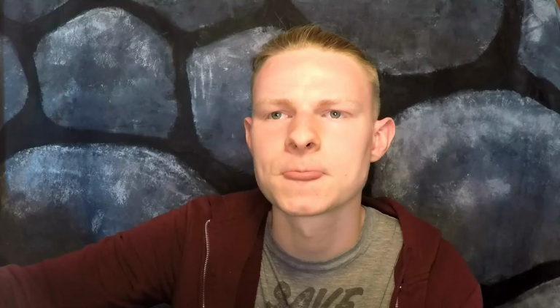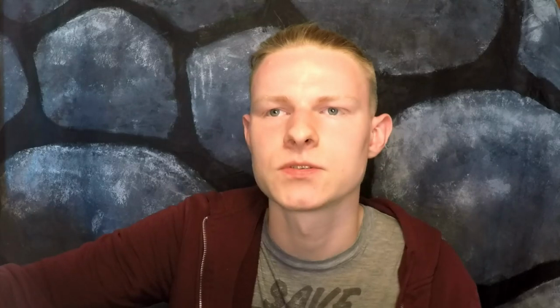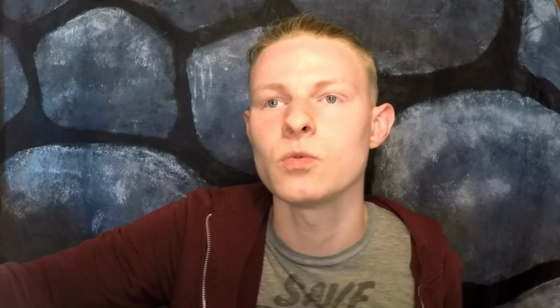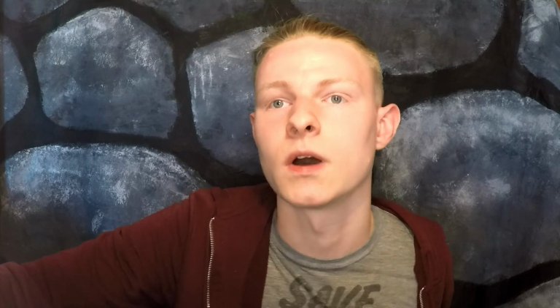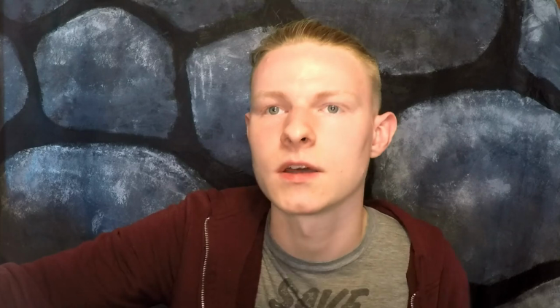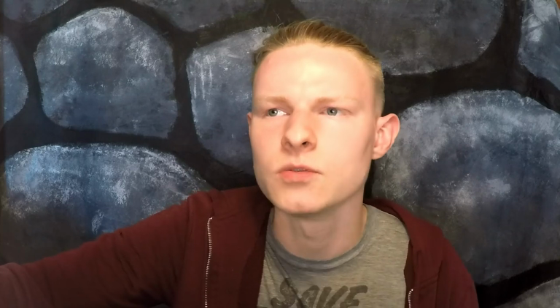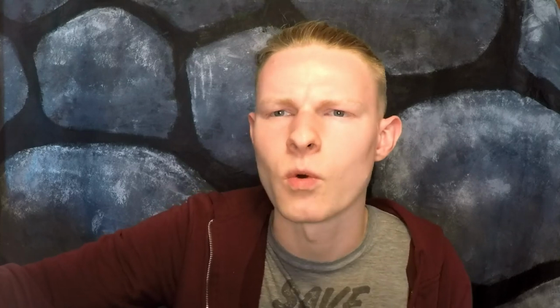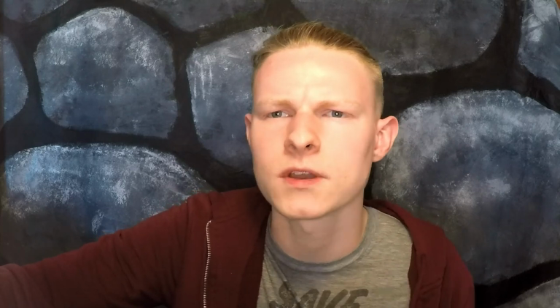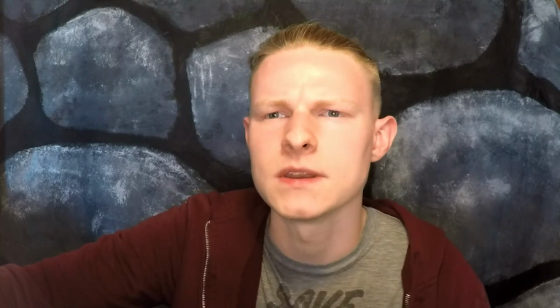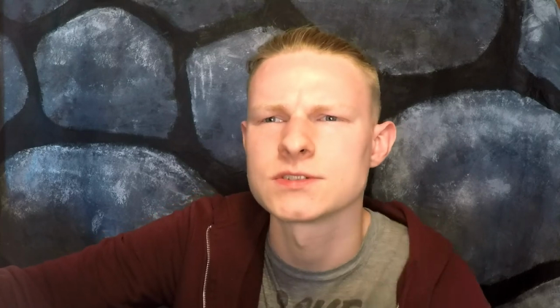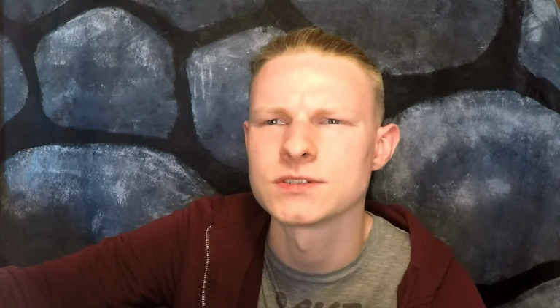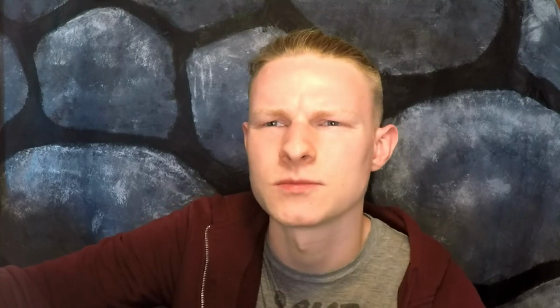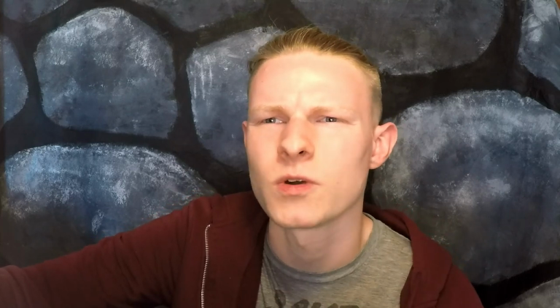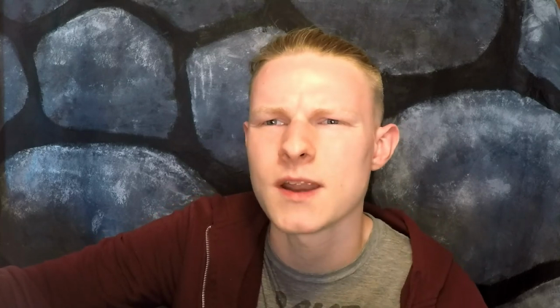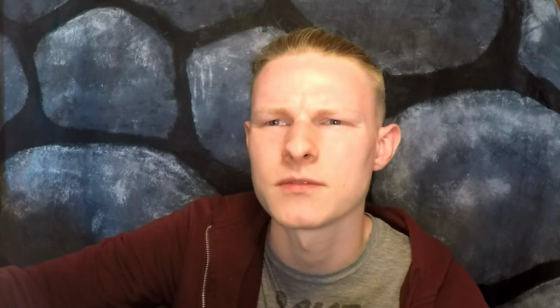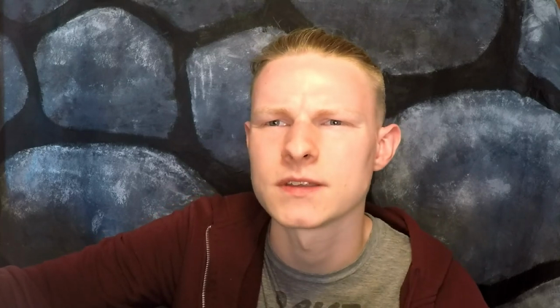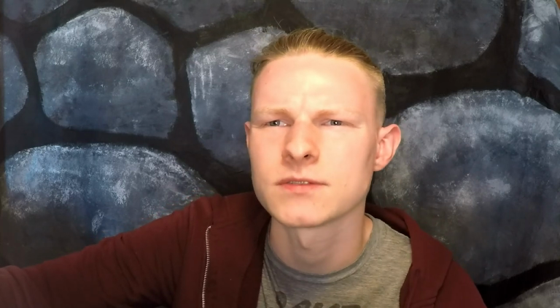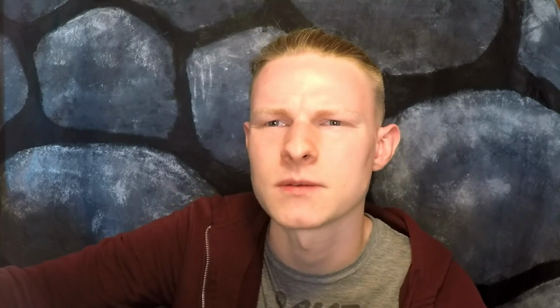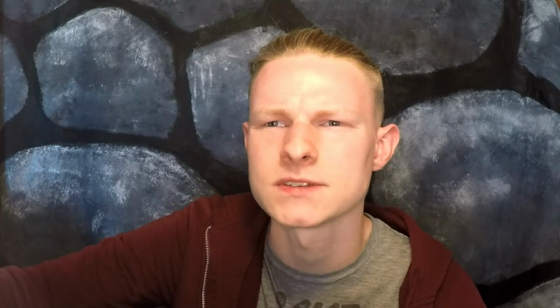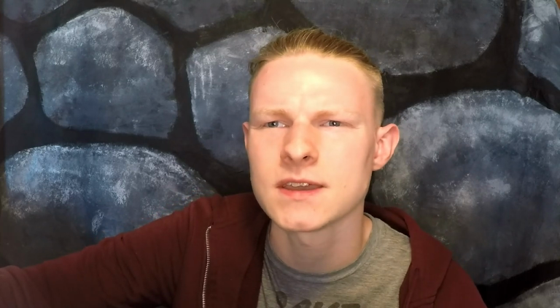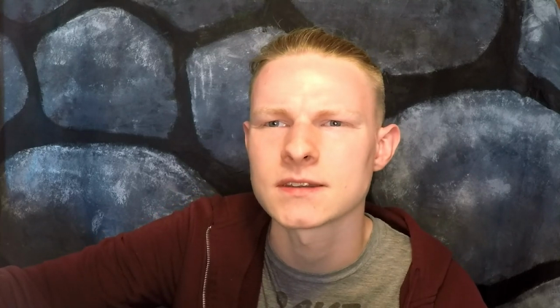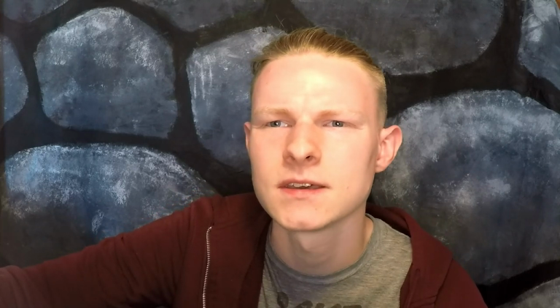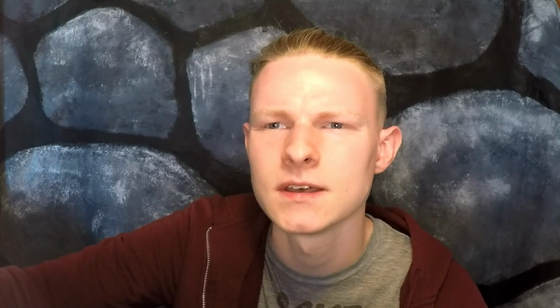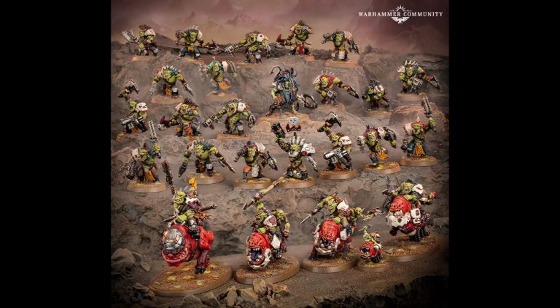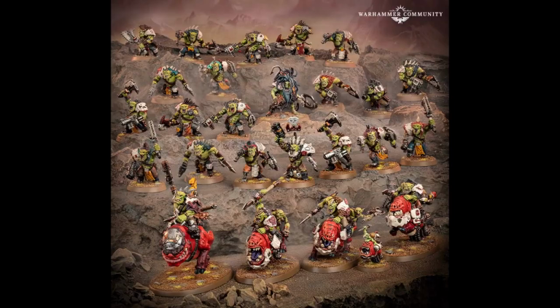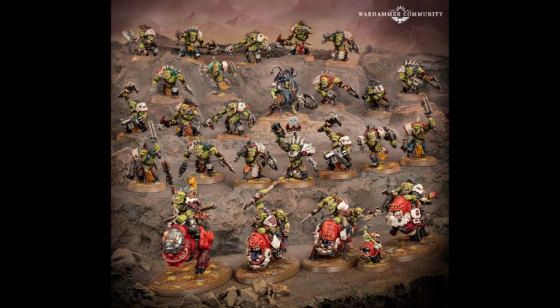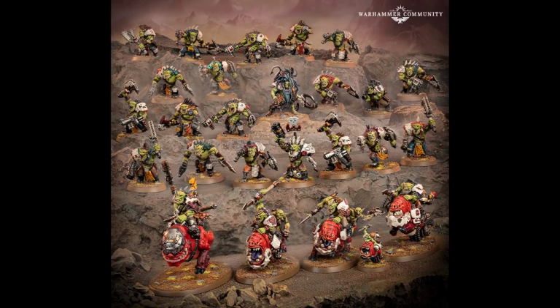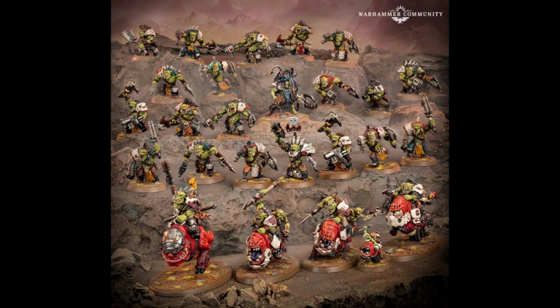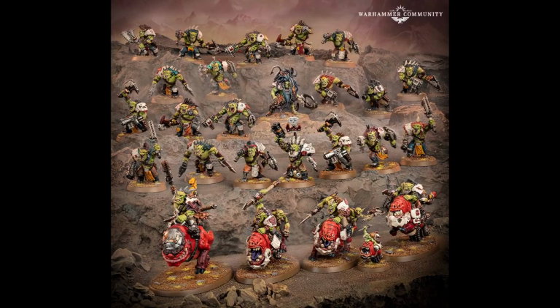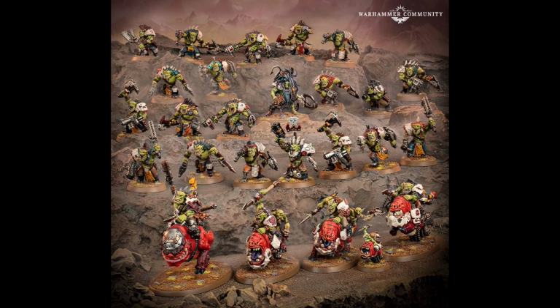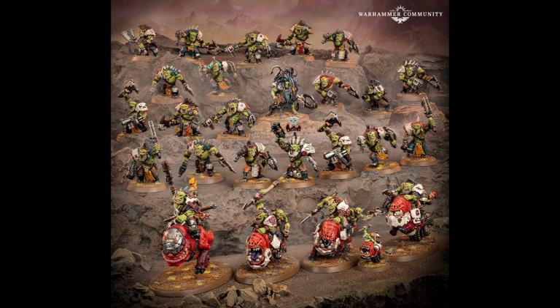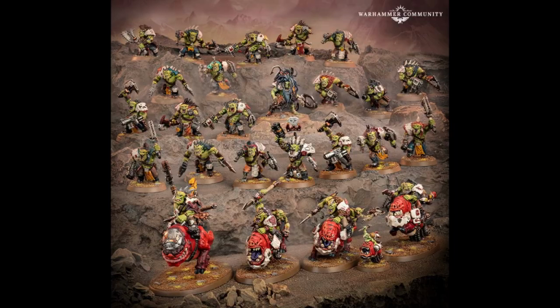New ork miniatures from Warhammer Fest, if I'm not mistaken. Let's check these guys out. Oh, that's kind of cool.